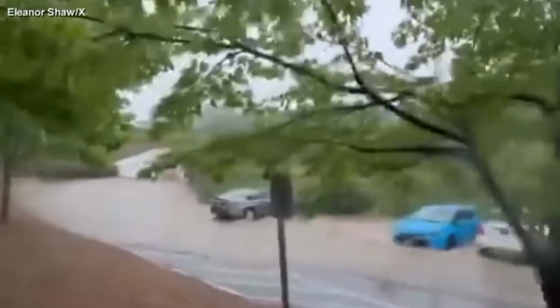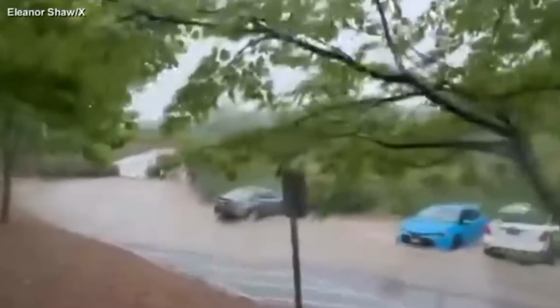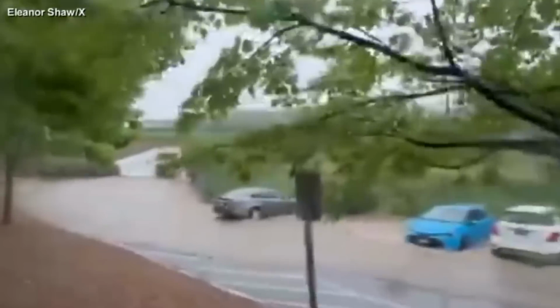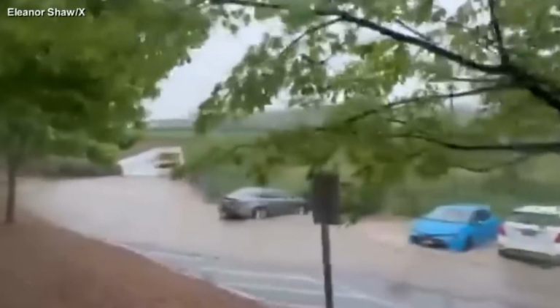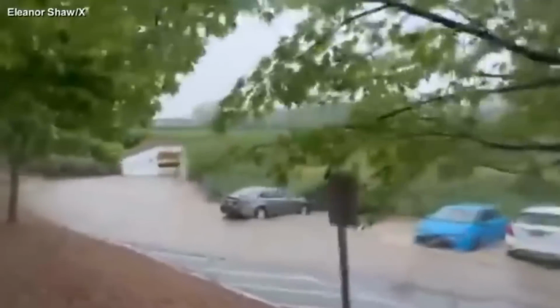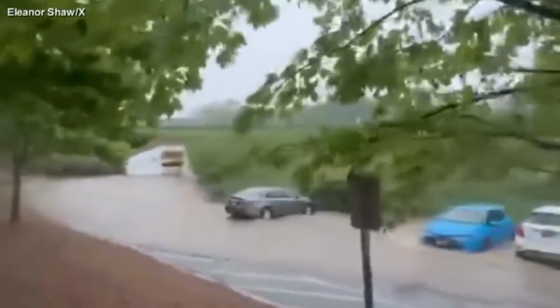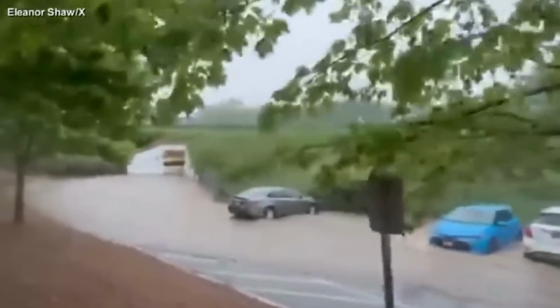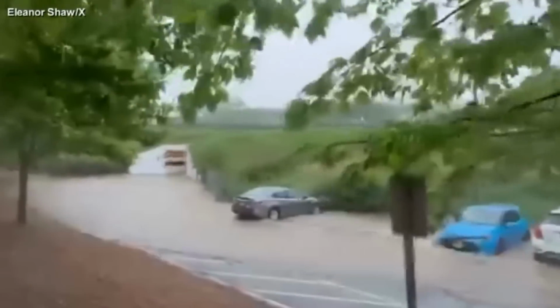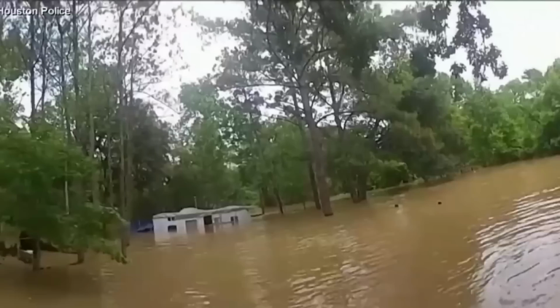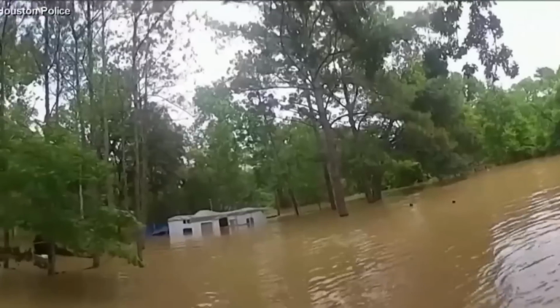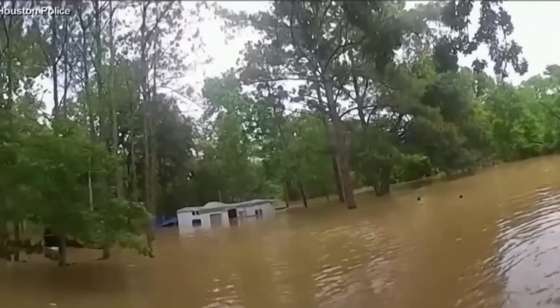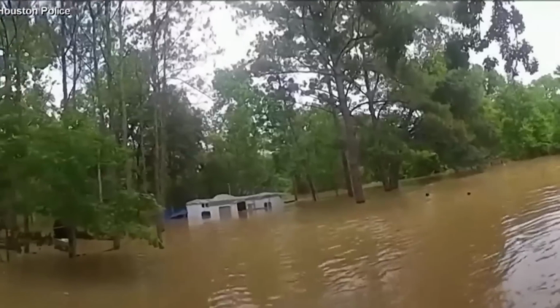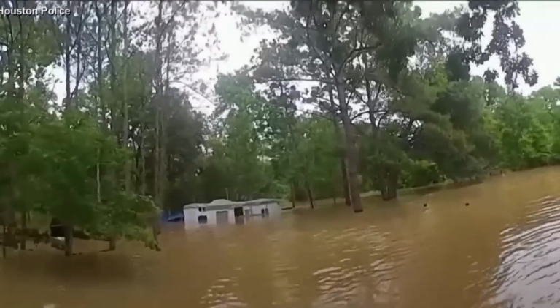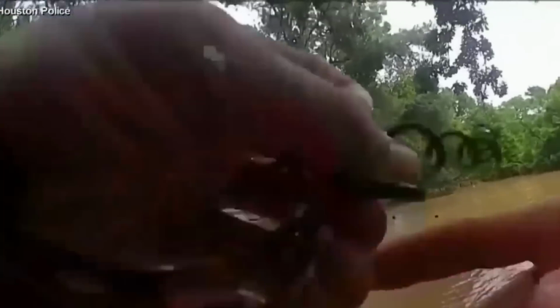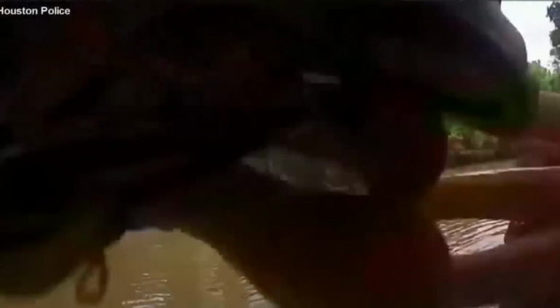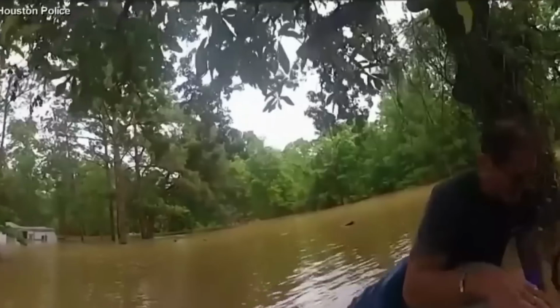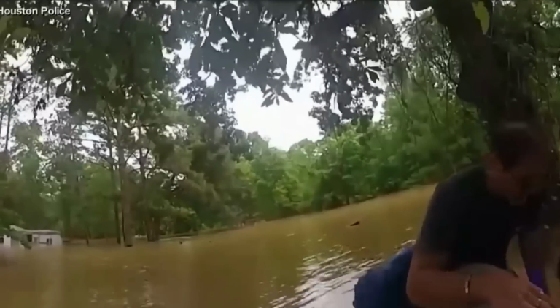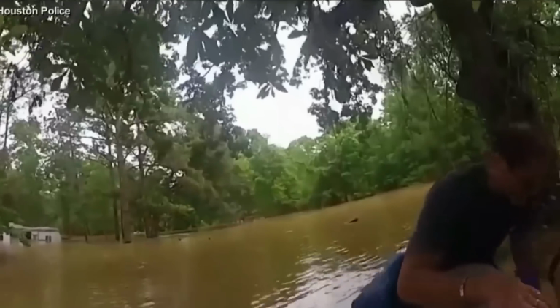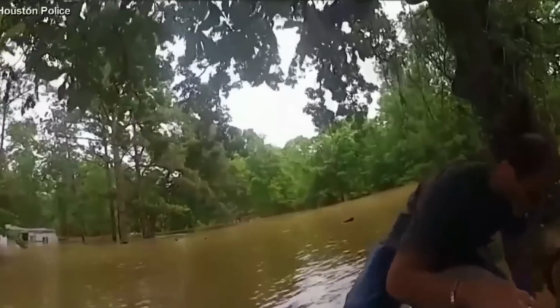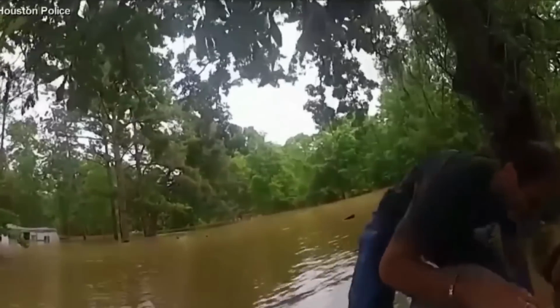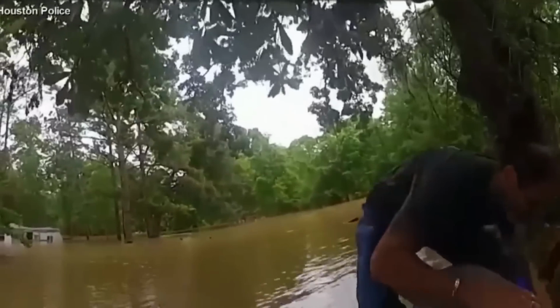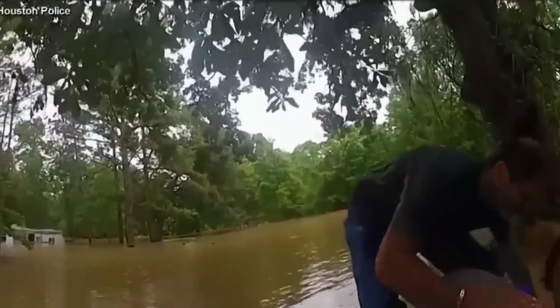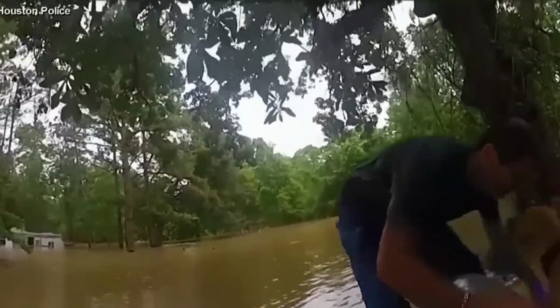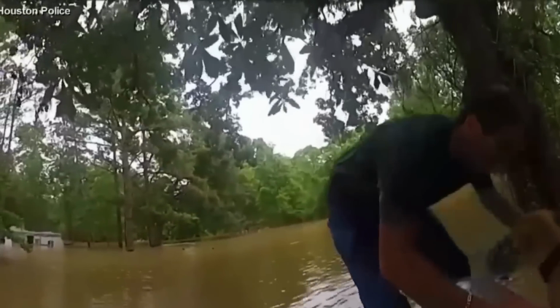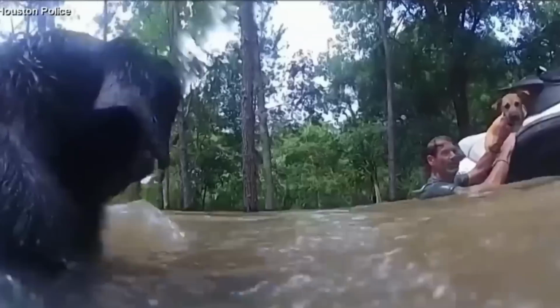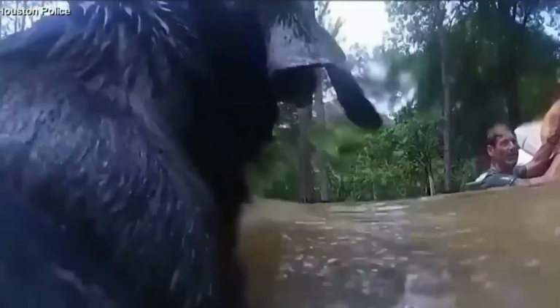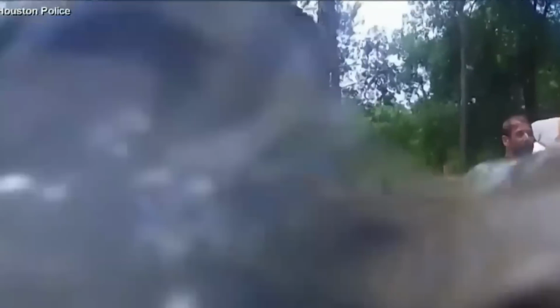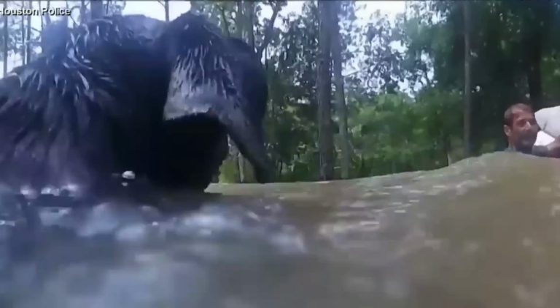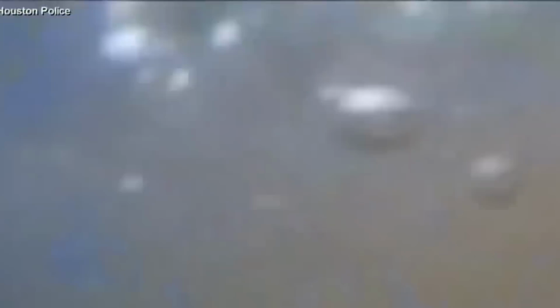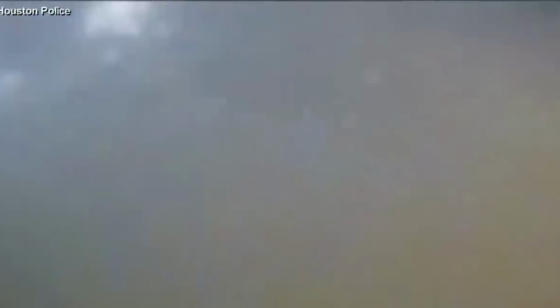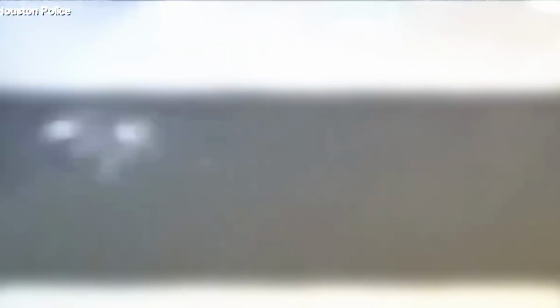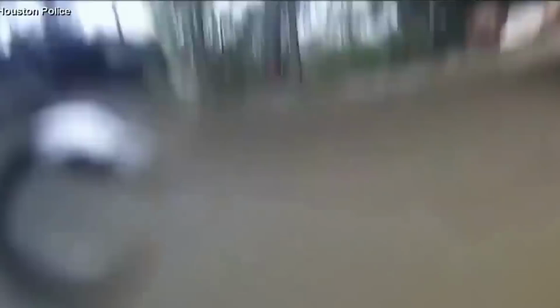The recent EF4 tornado blasted through Barnsdall and Bartlesville, Oklahoma on May 6th, 2024.